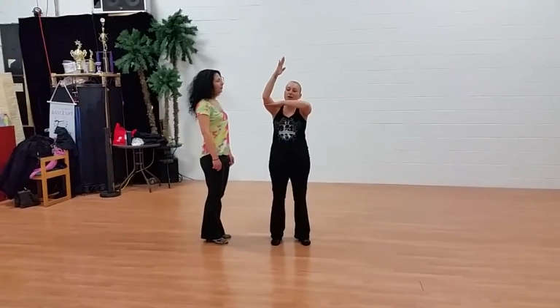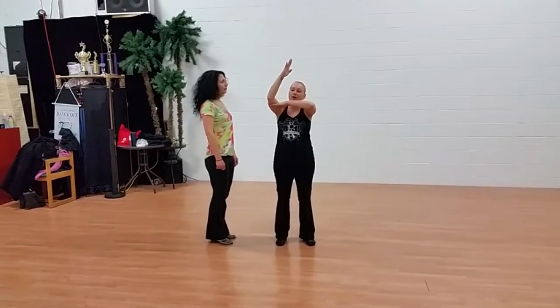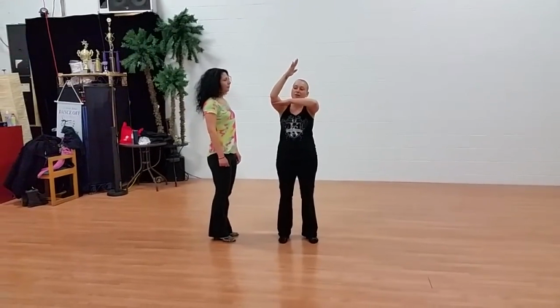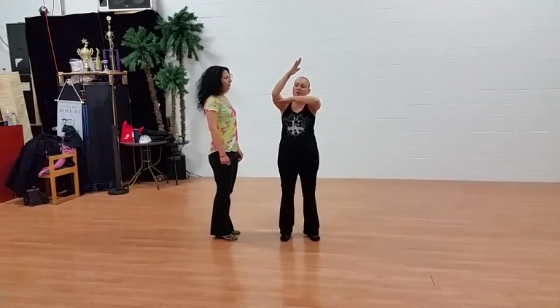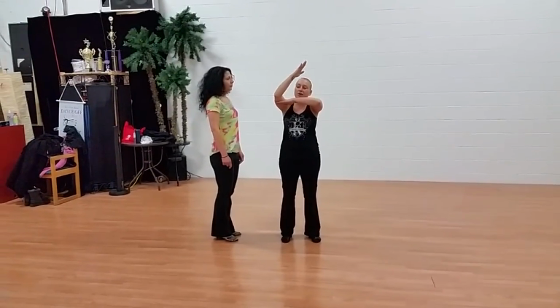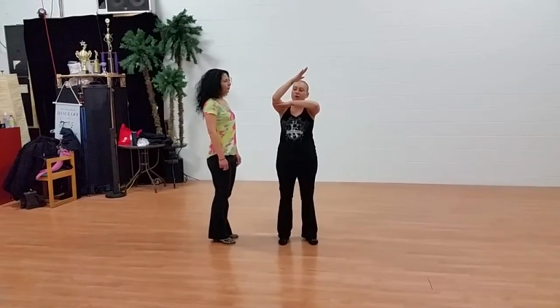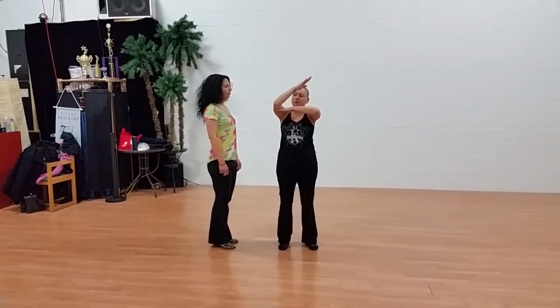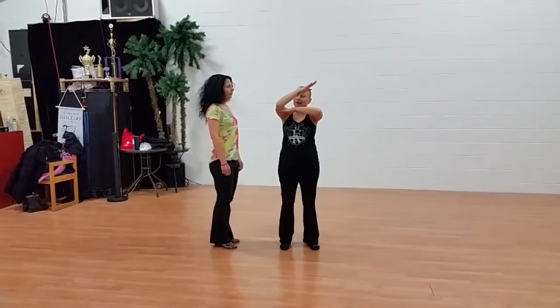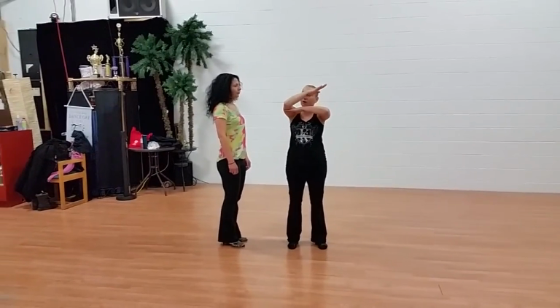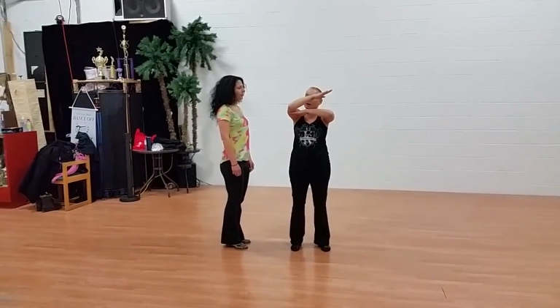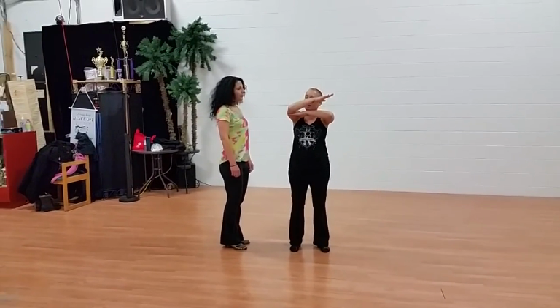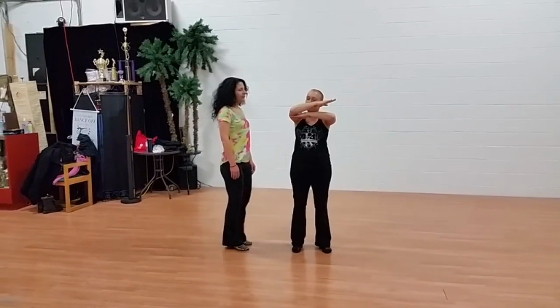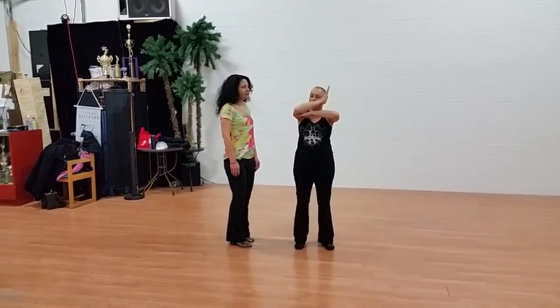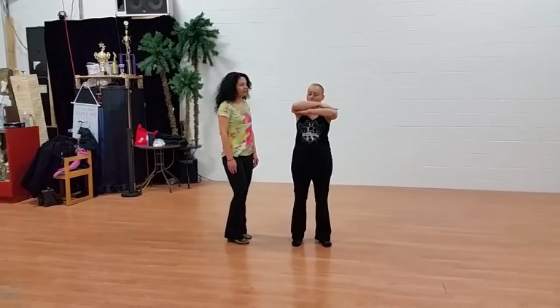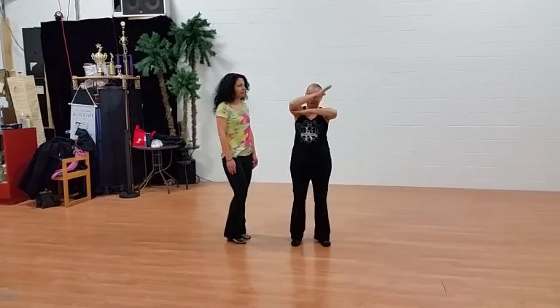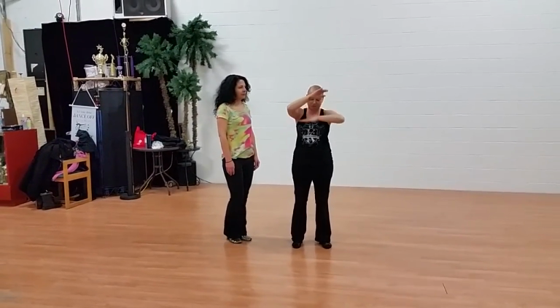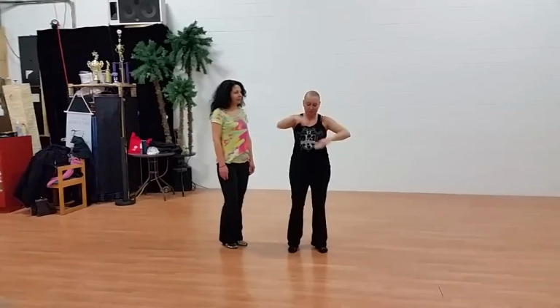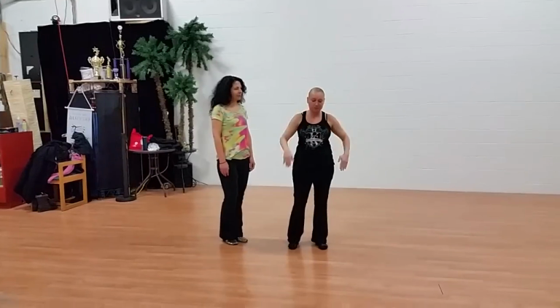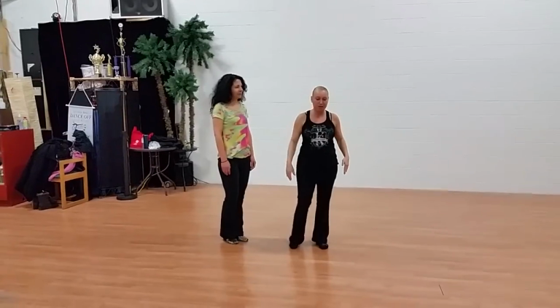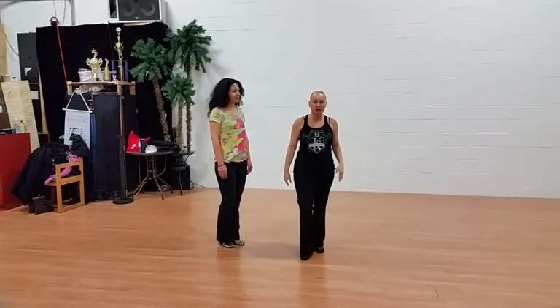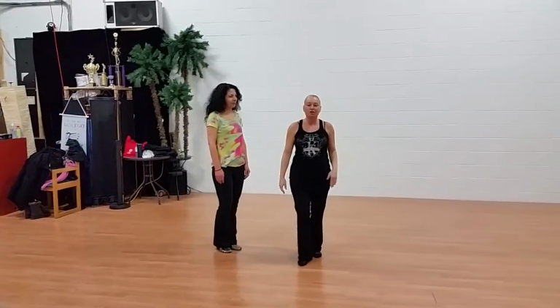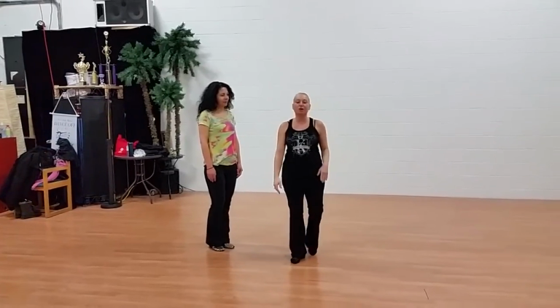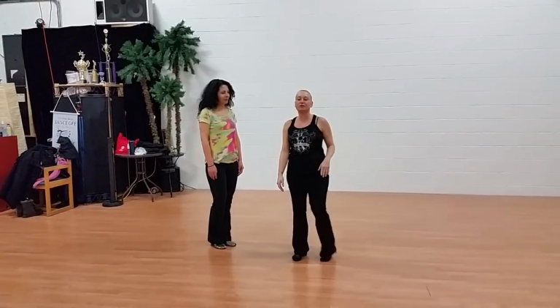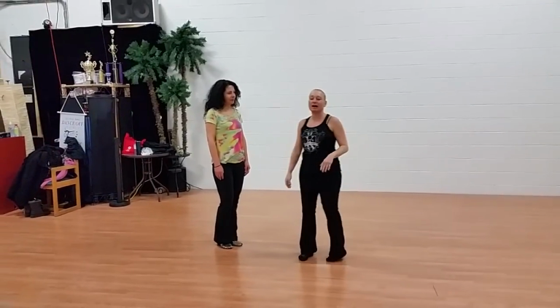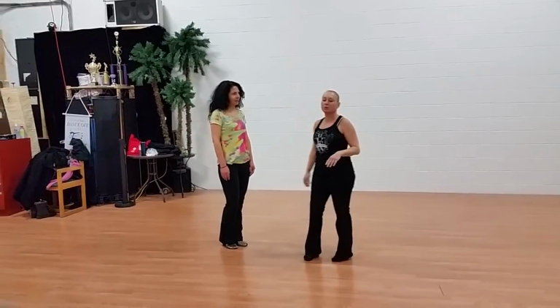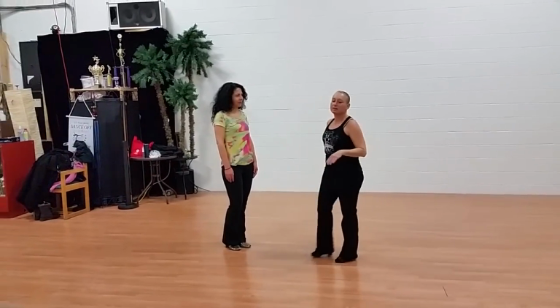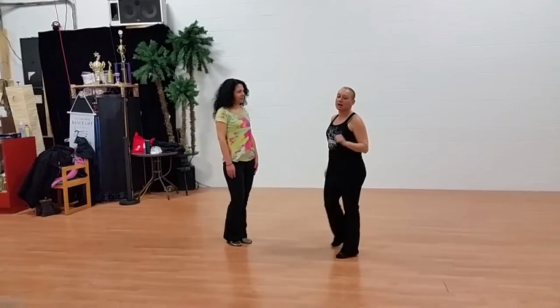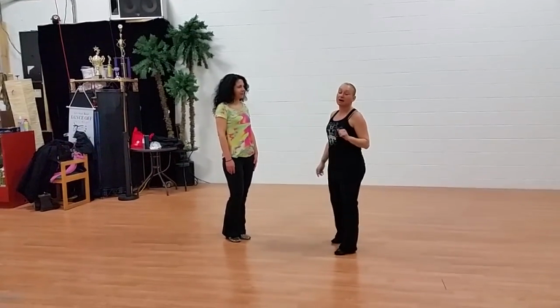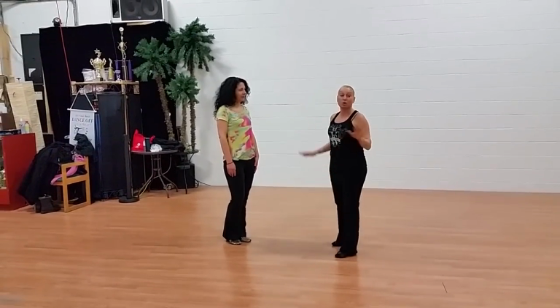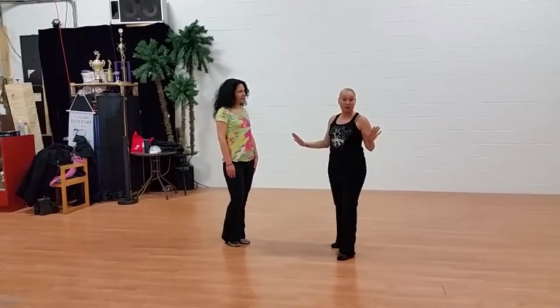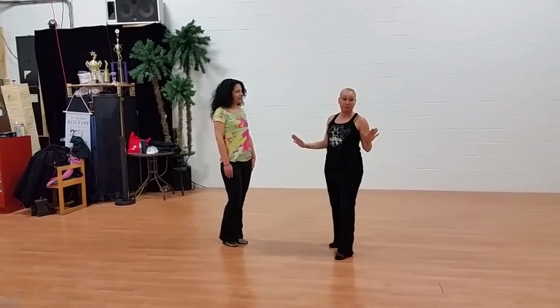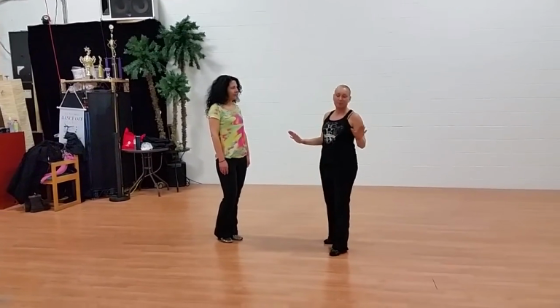One, zero, negative one, negative two. Here we go. So this class was all about the prep. We did some variations and I talked about prepping for followers and leaders.